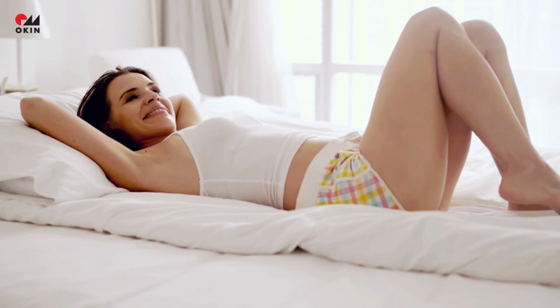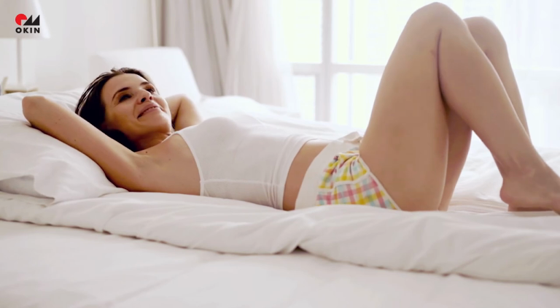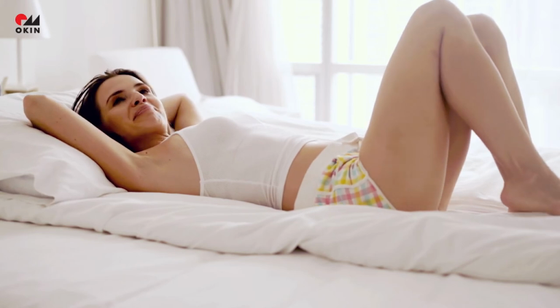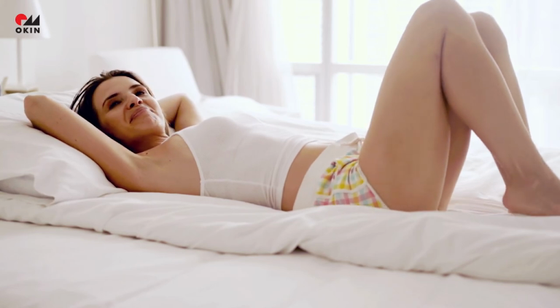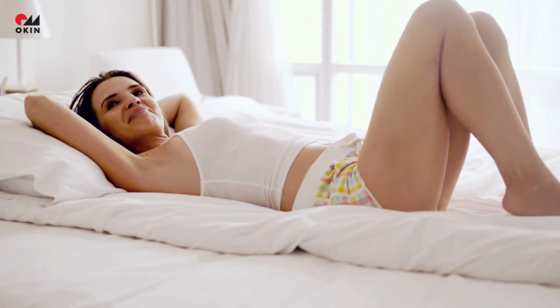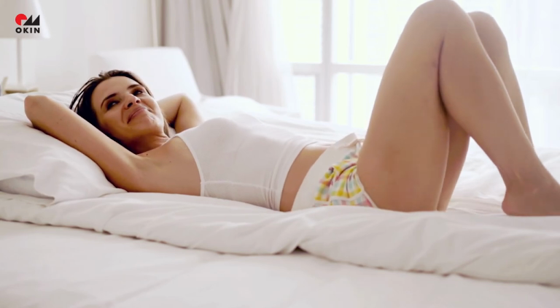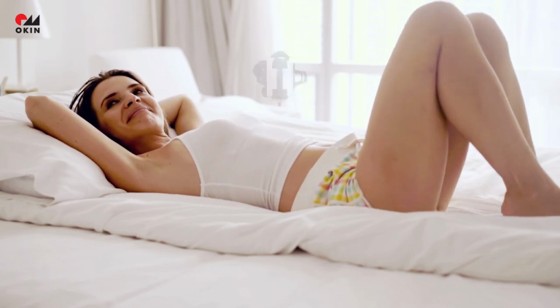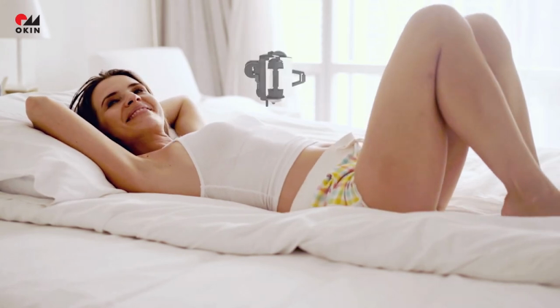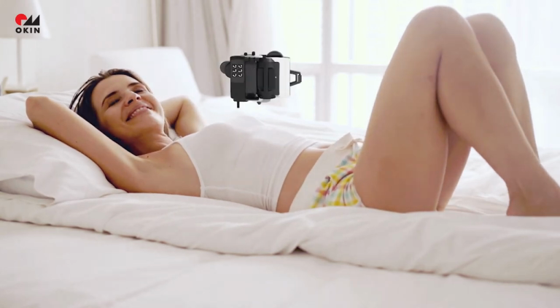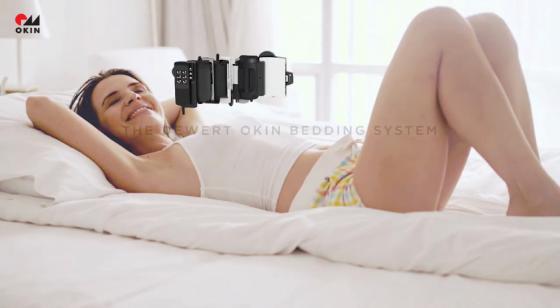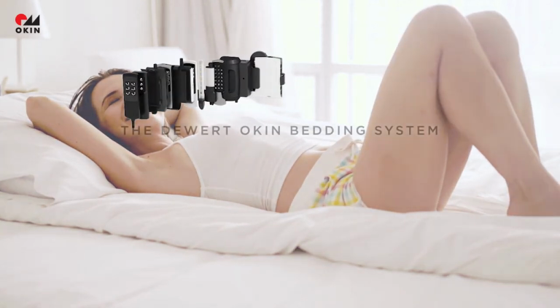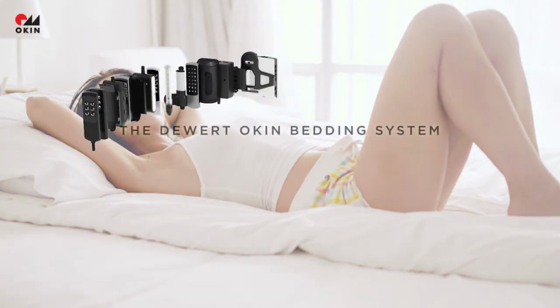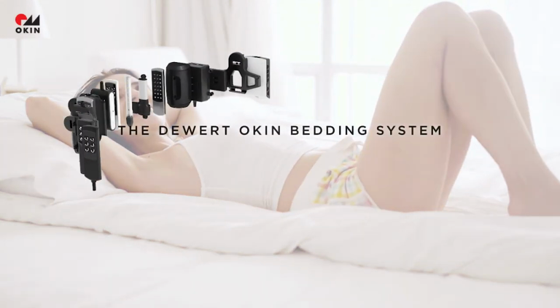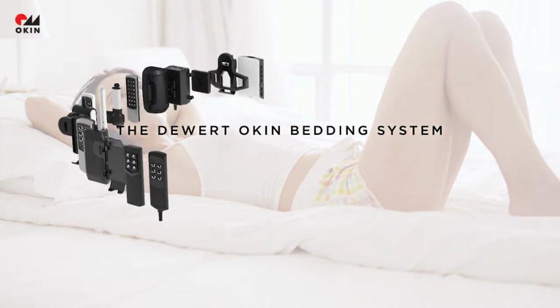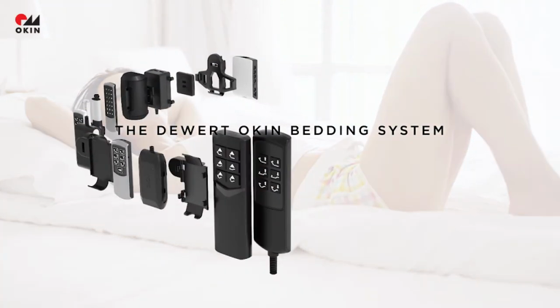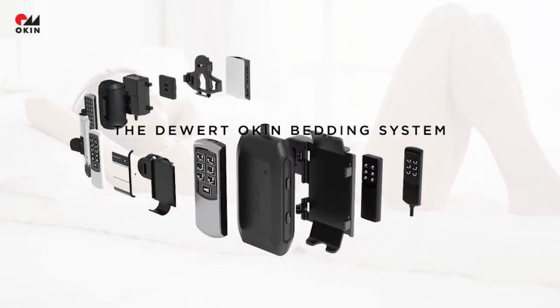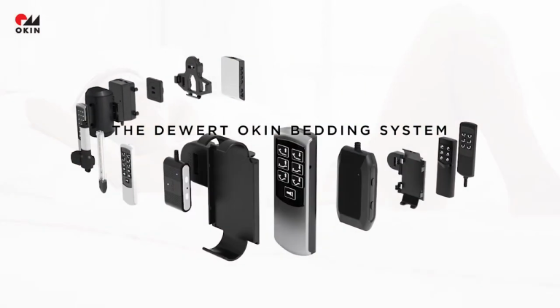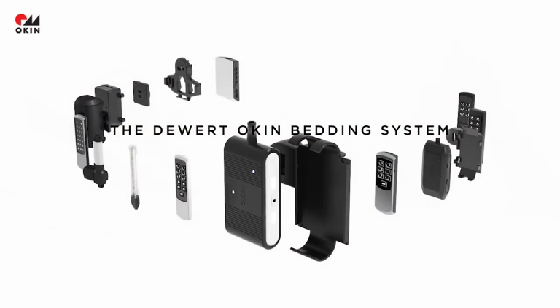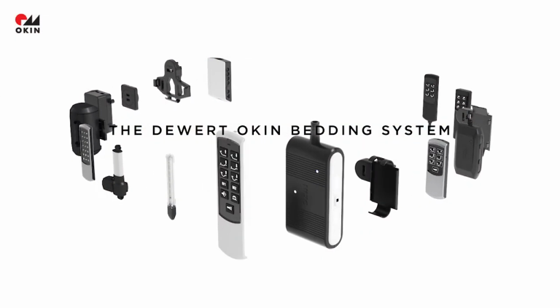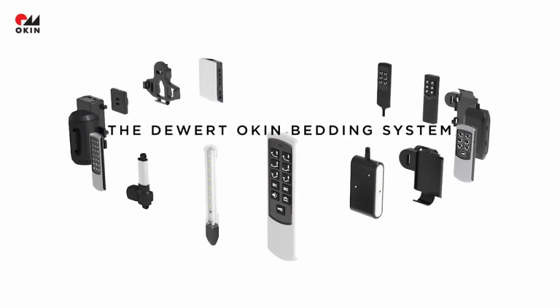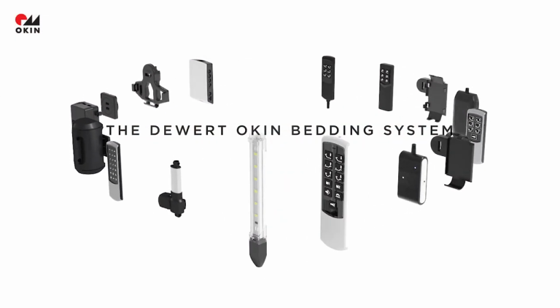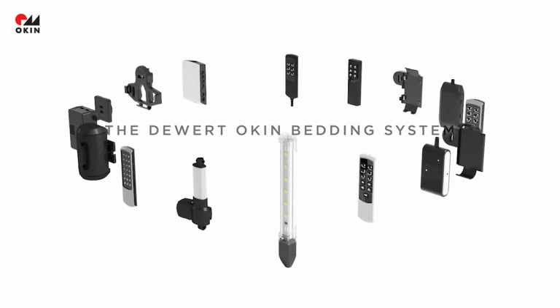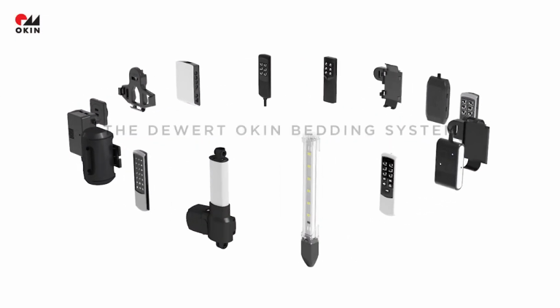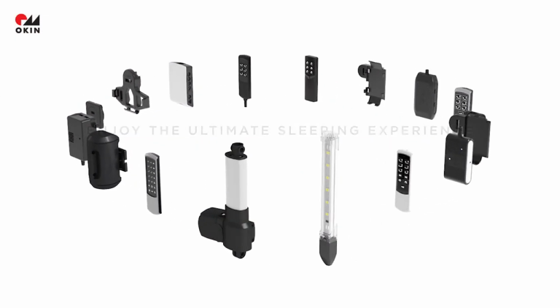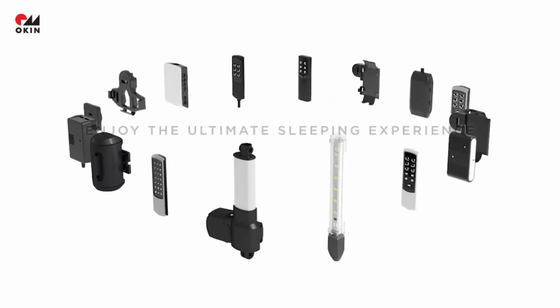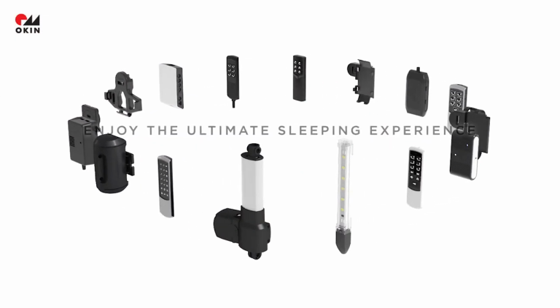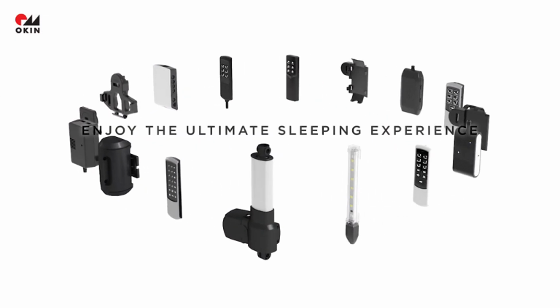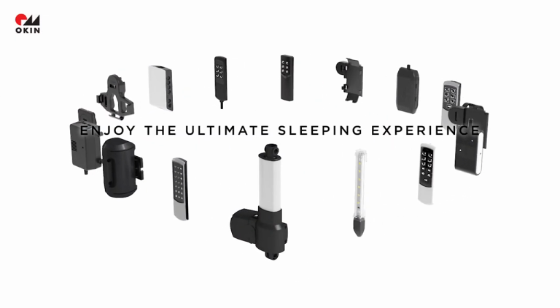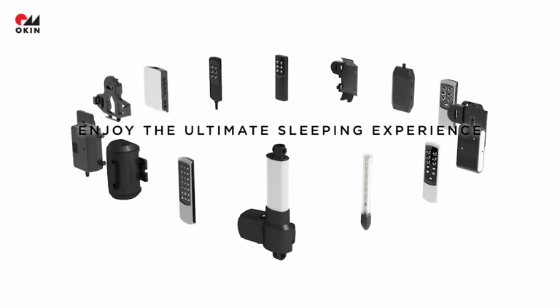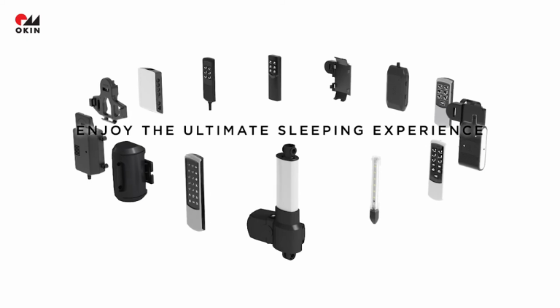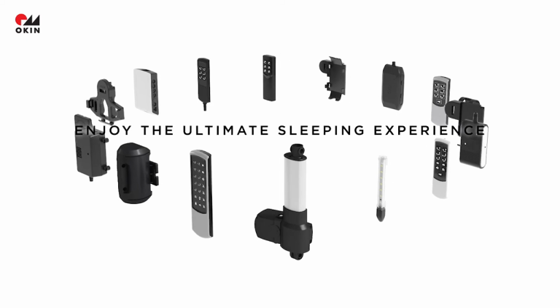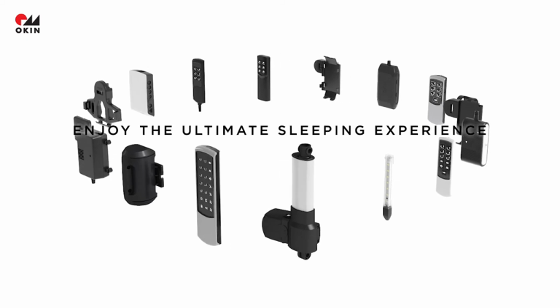The OKIN Bedding System. Enjoy the ultimate sleeping experience.